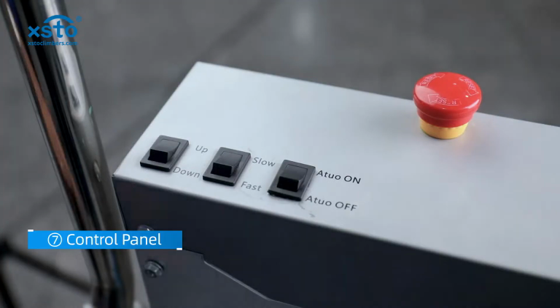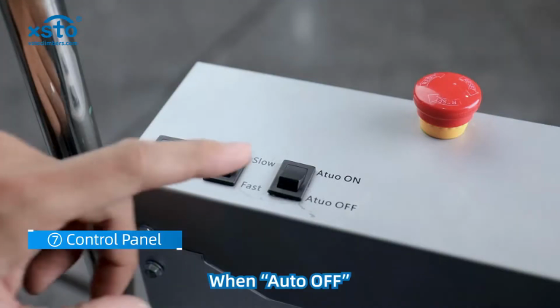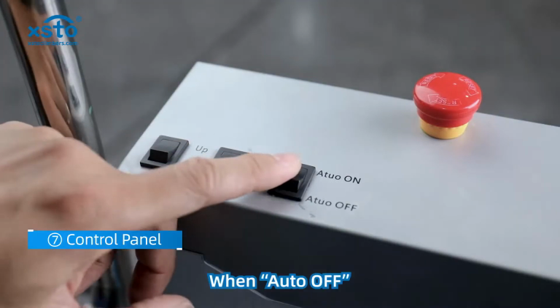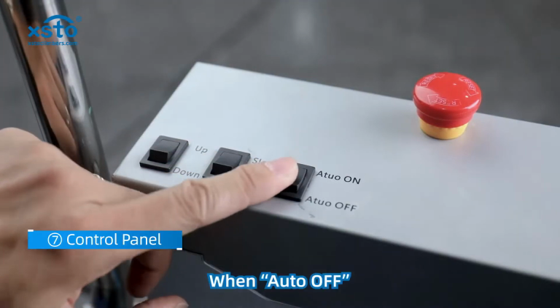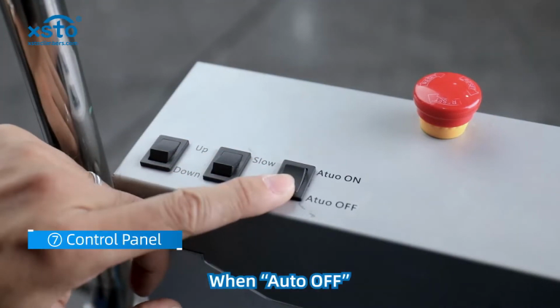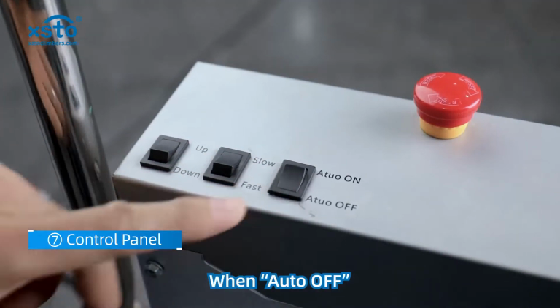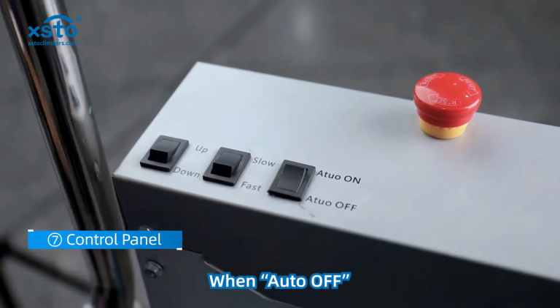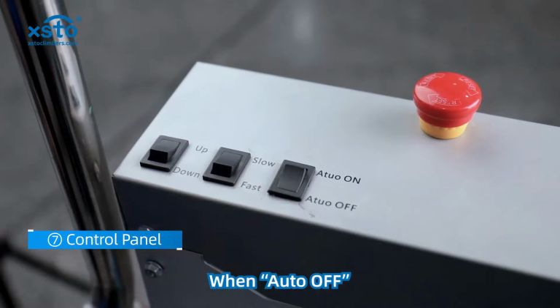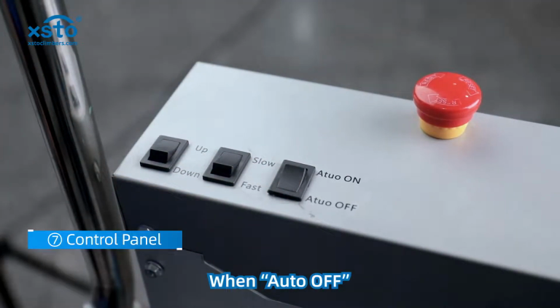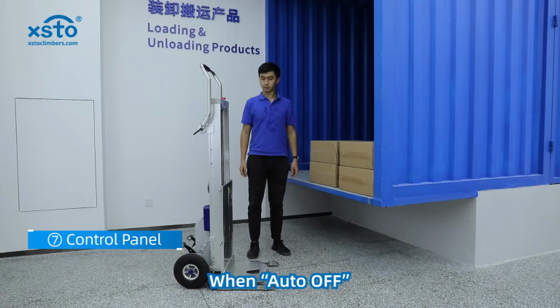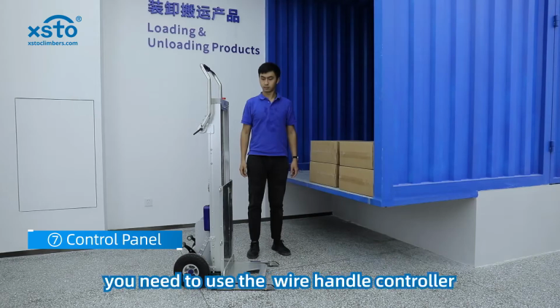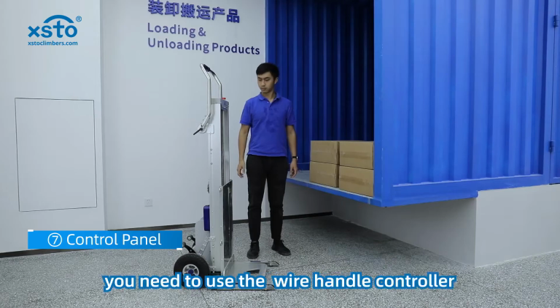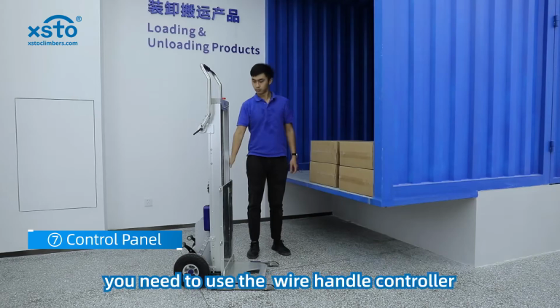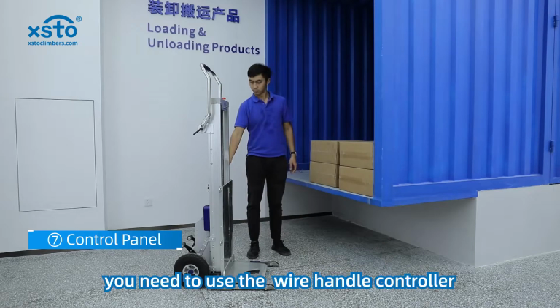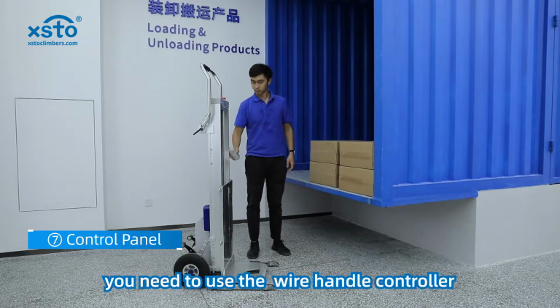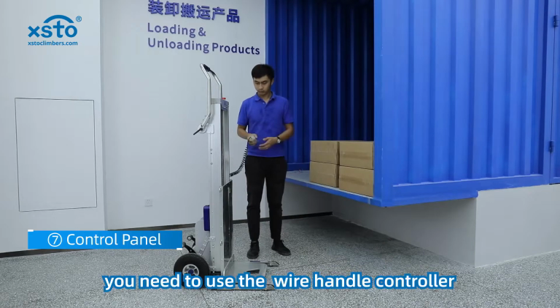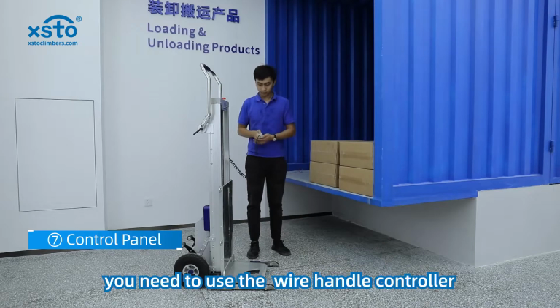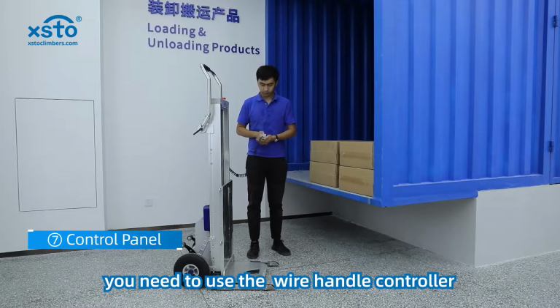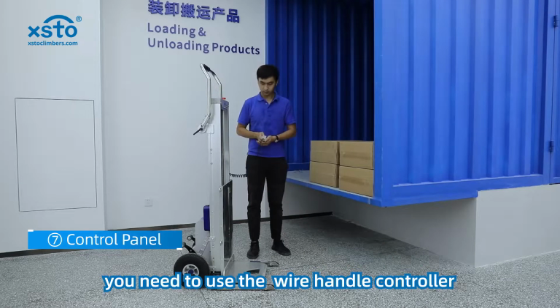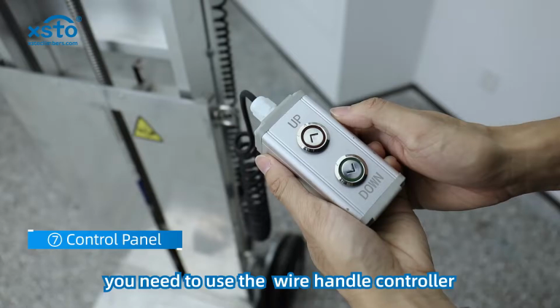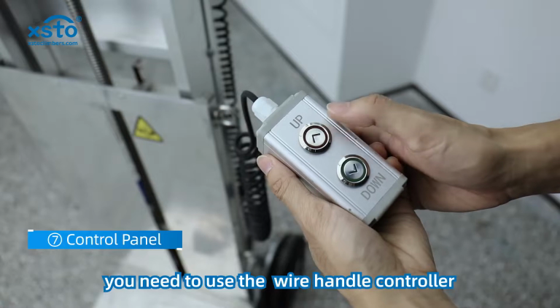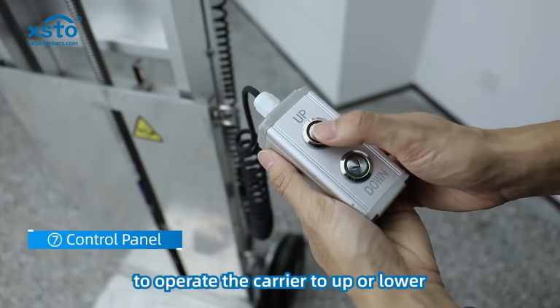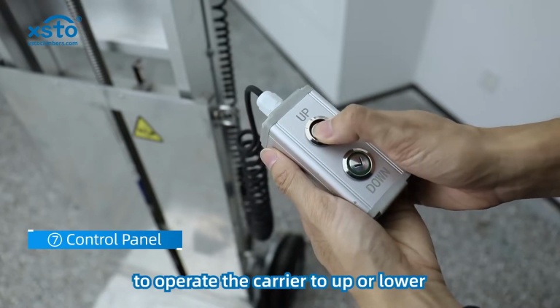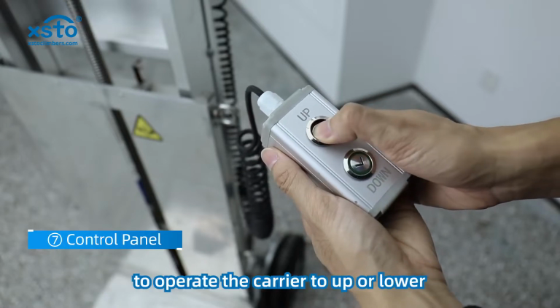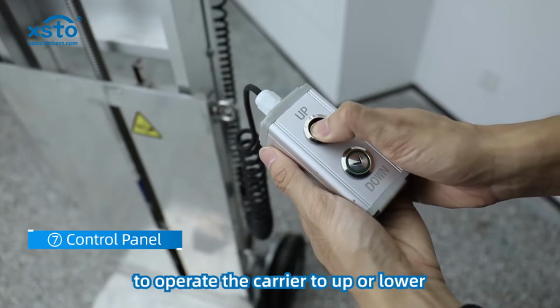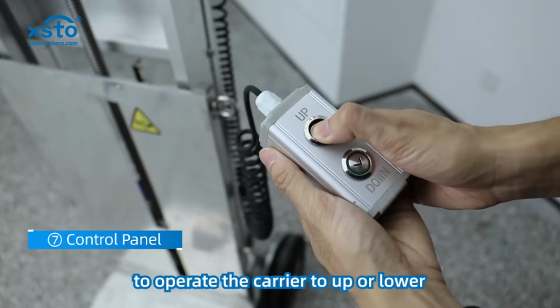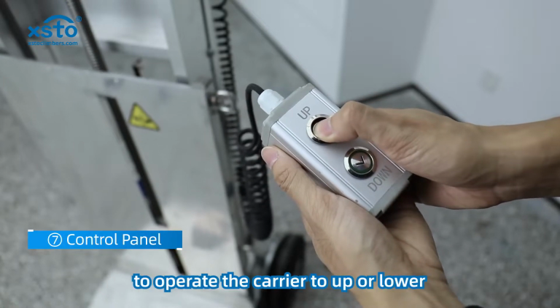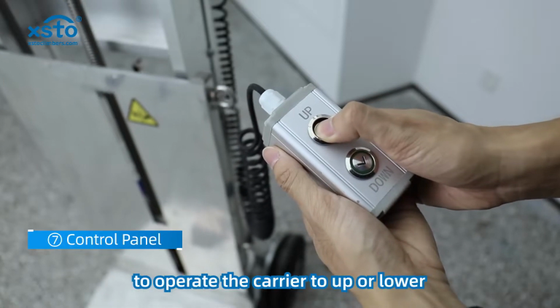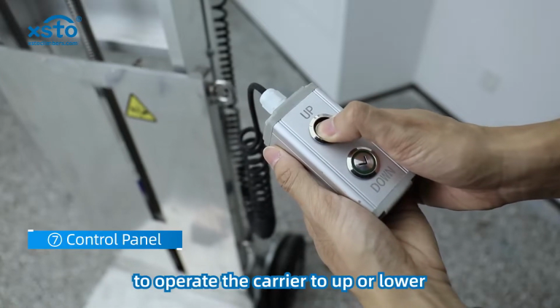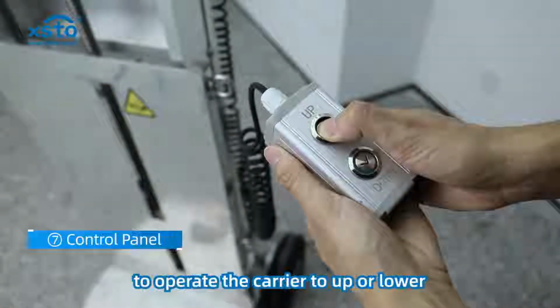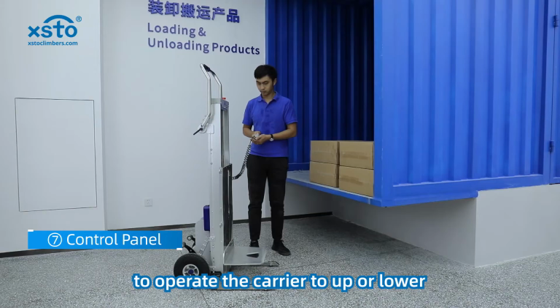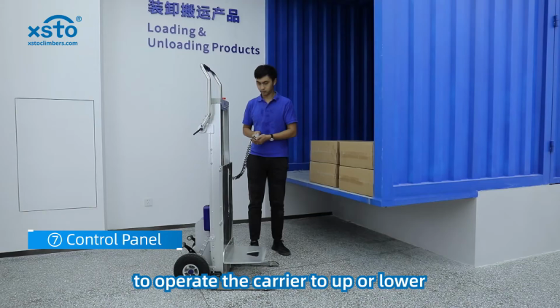When auto is off, you need to use the wire handle controller to operate the carrier to go up or lower.